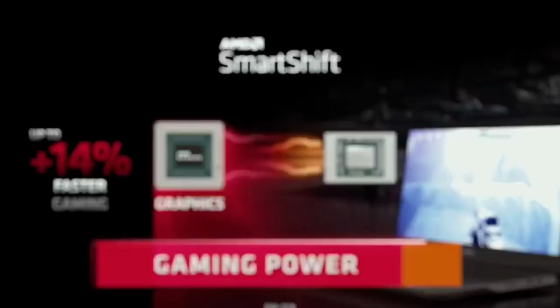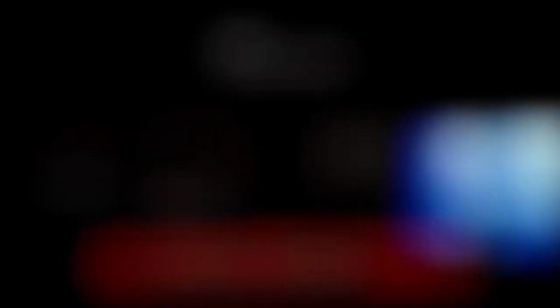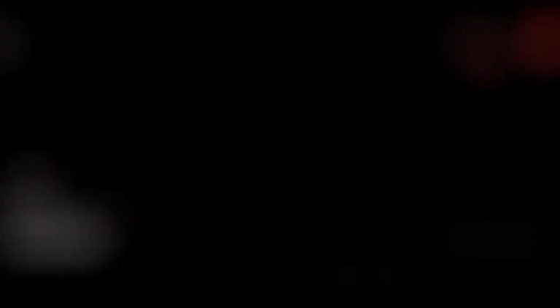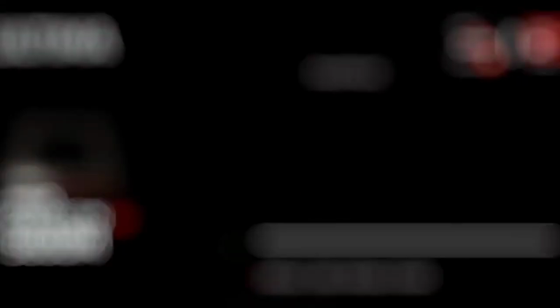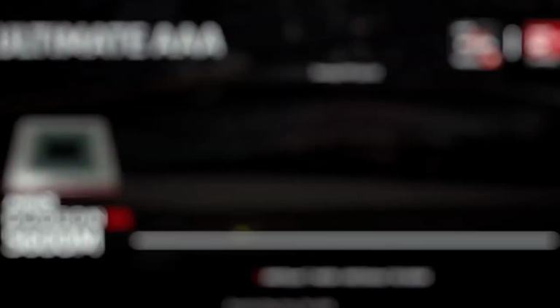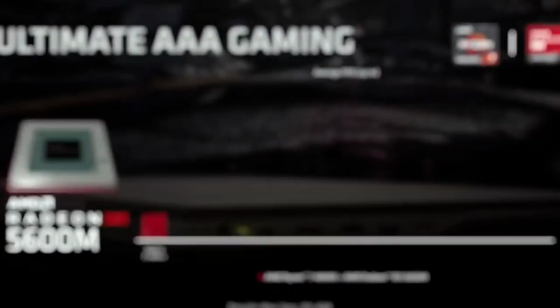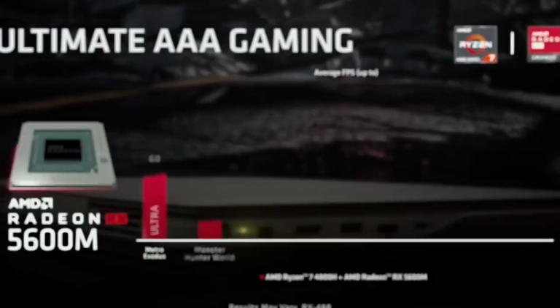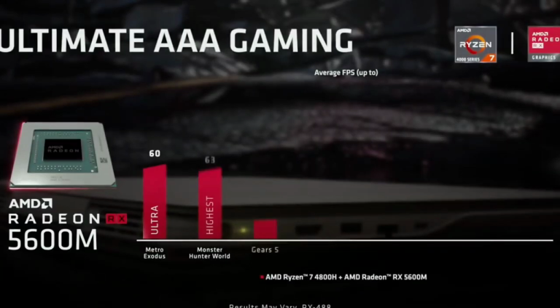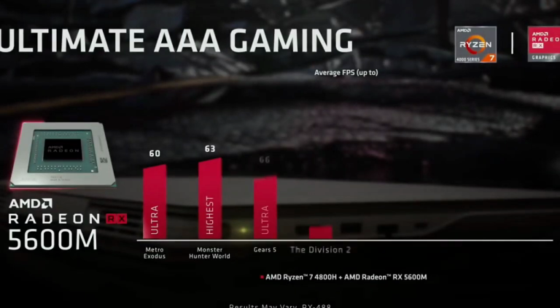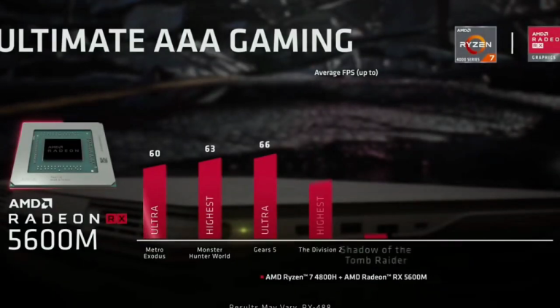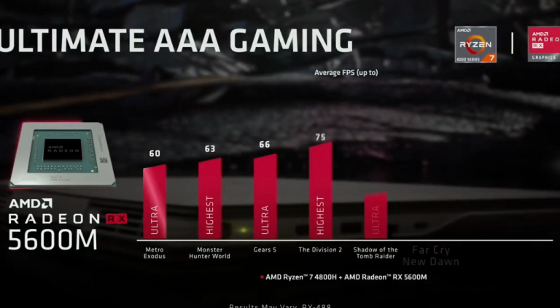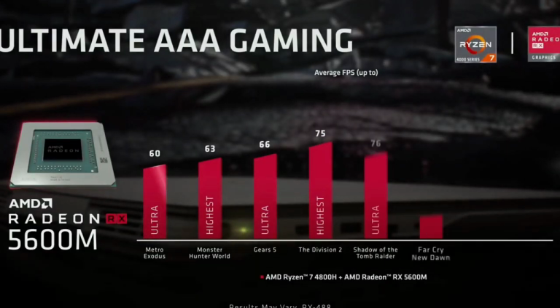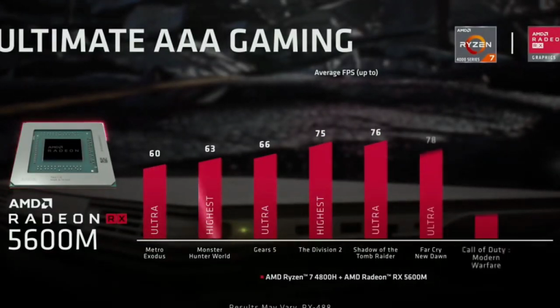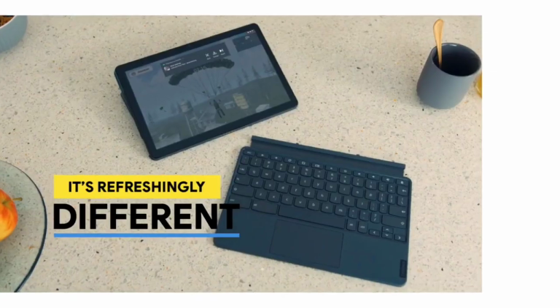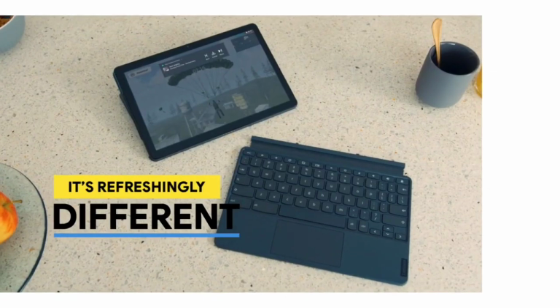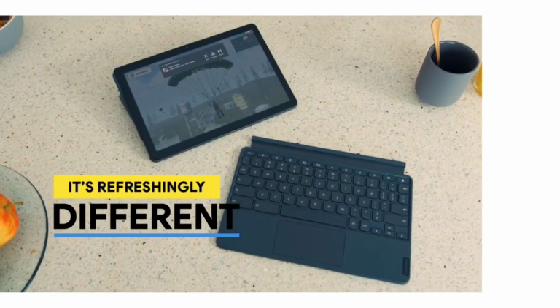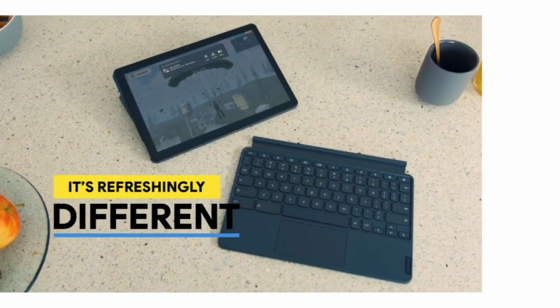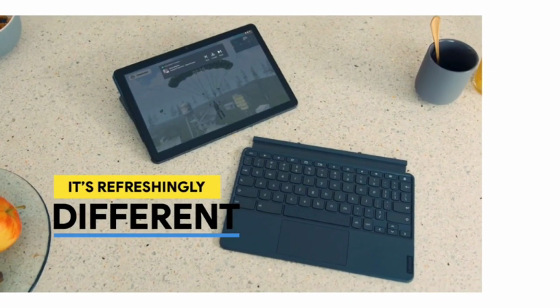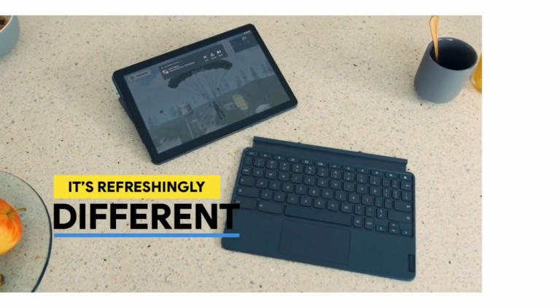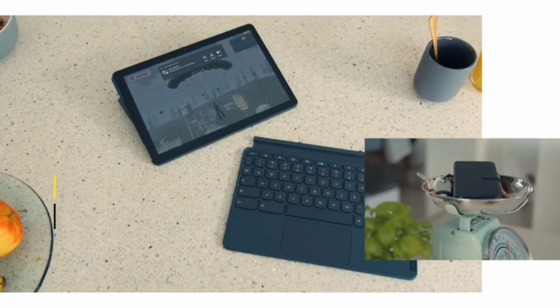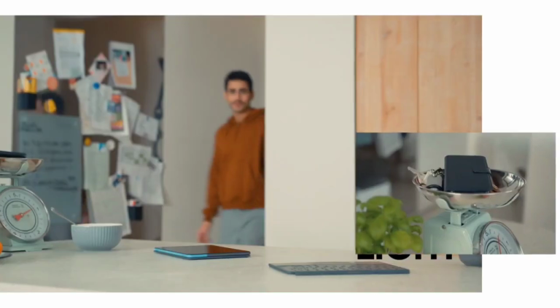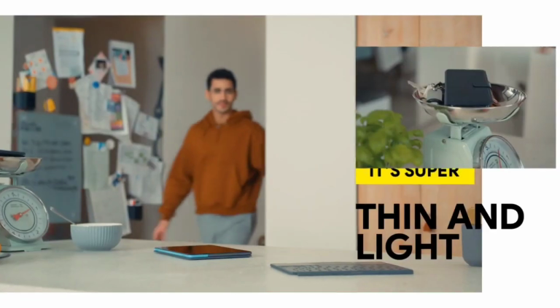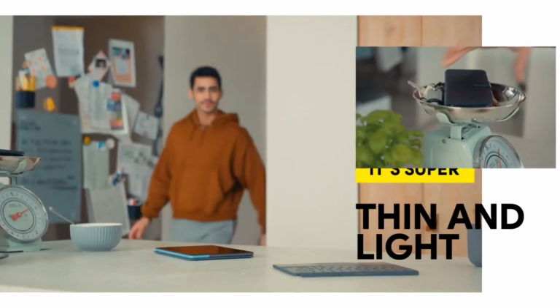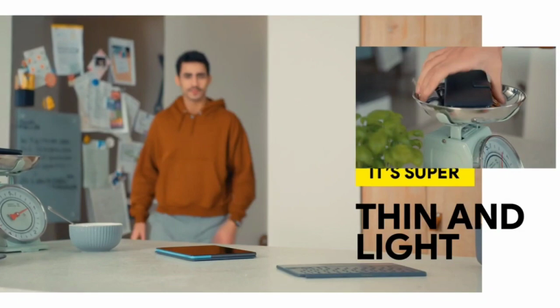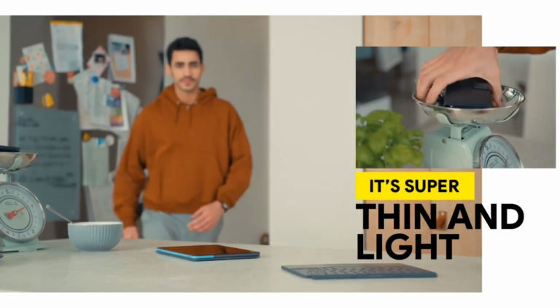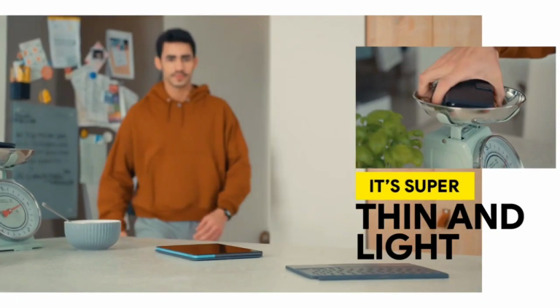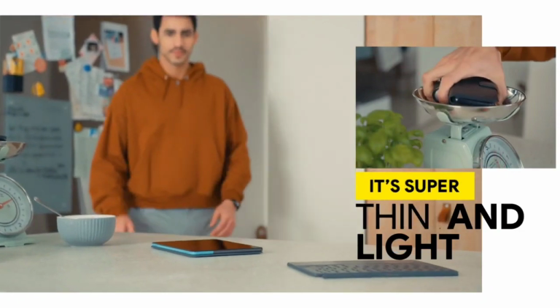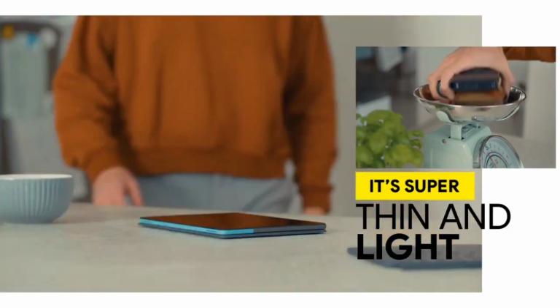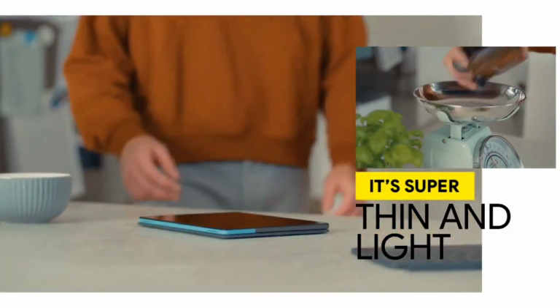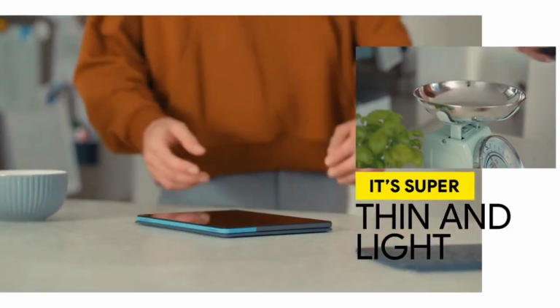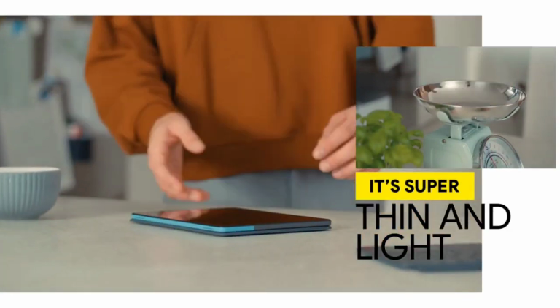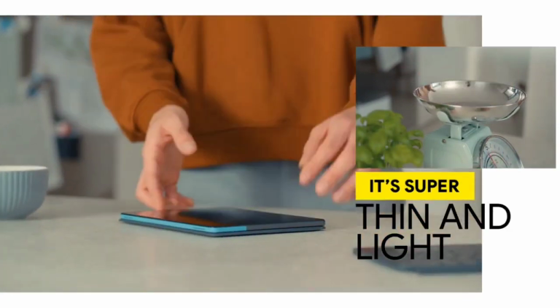Do watch the video till the end and let me know in the comment section which laptop you liked the most.